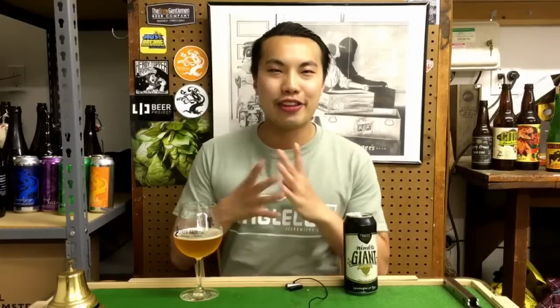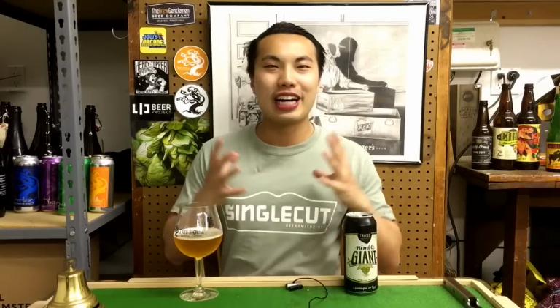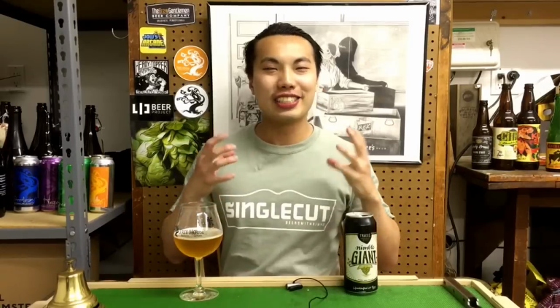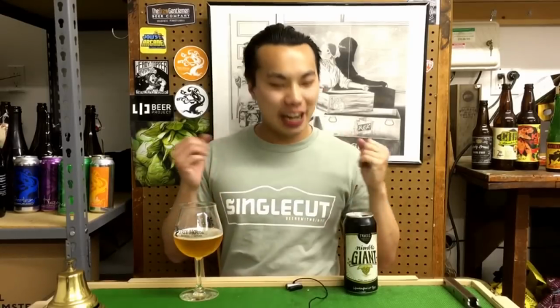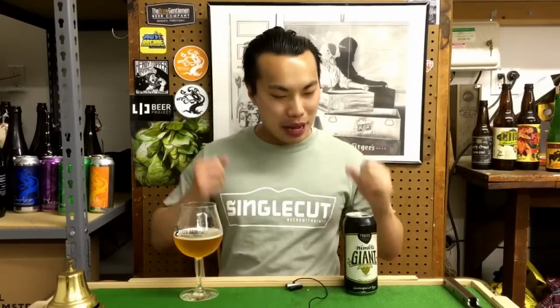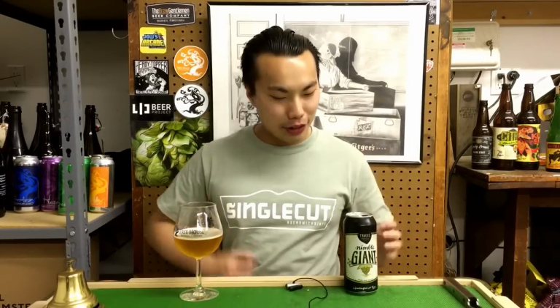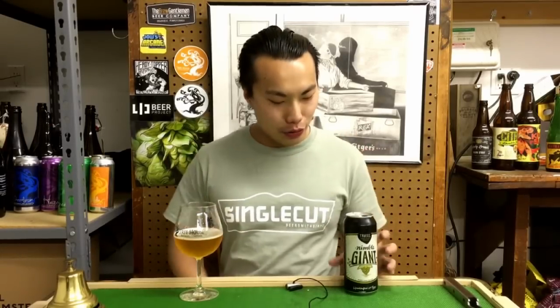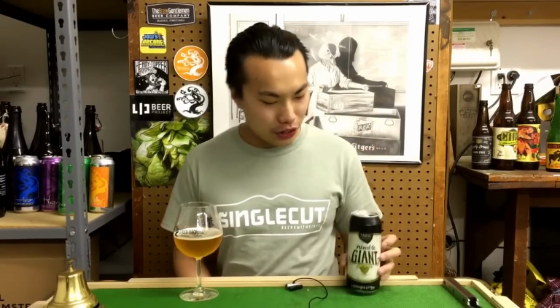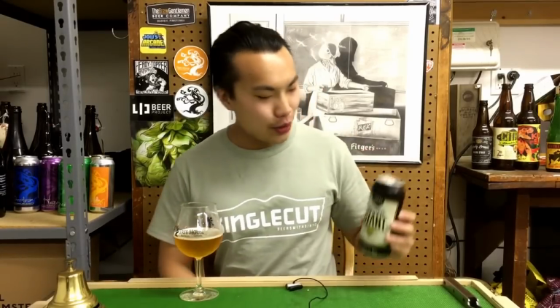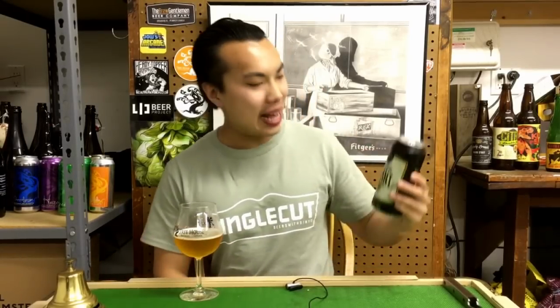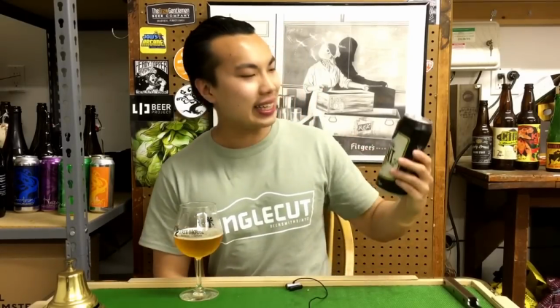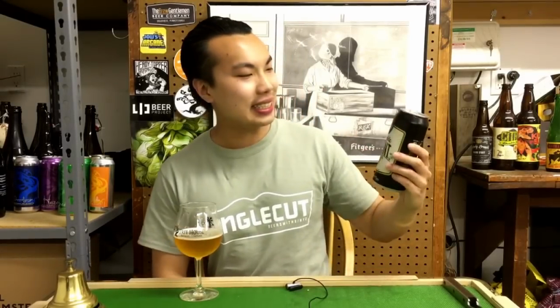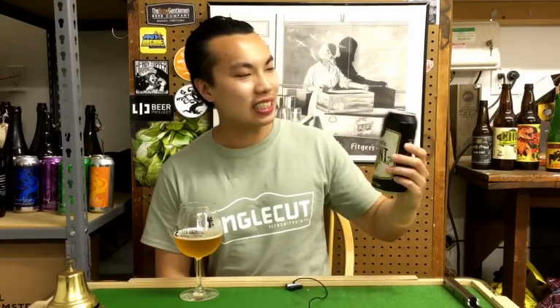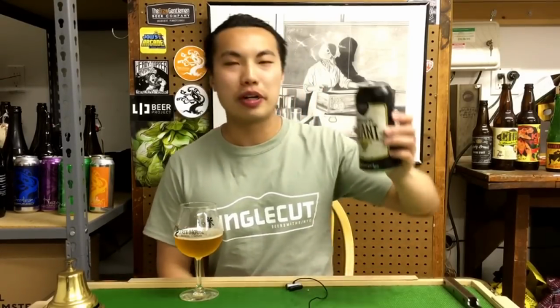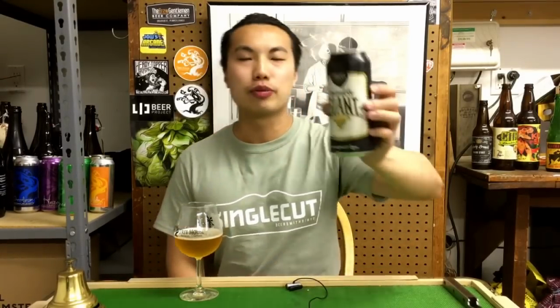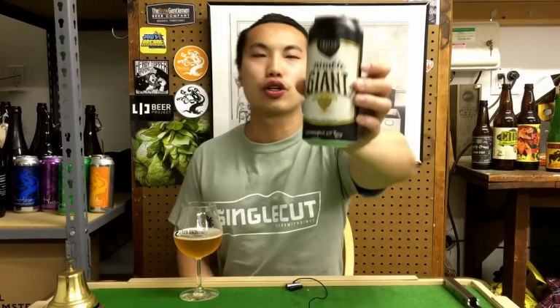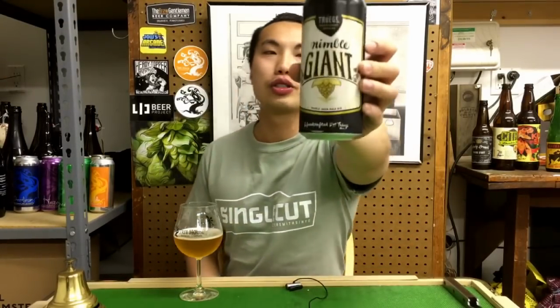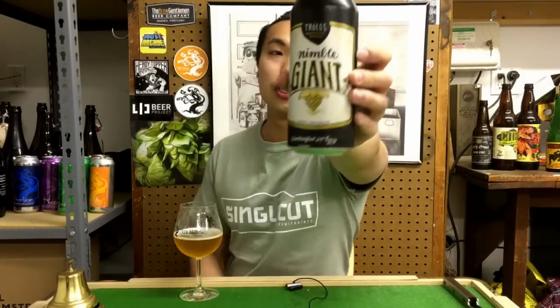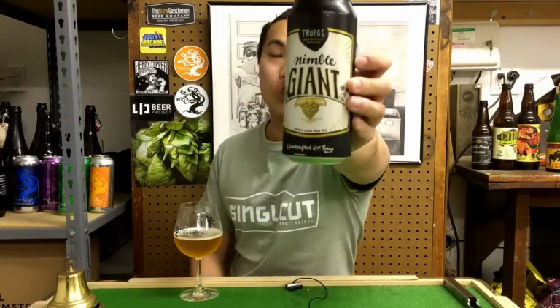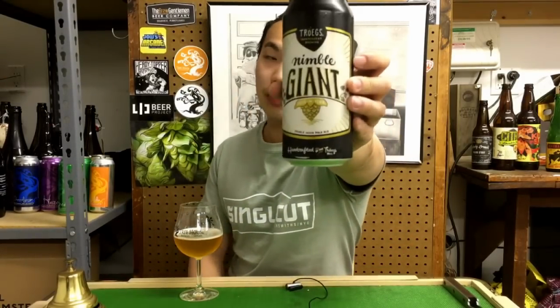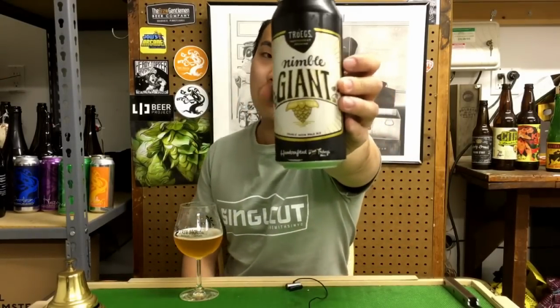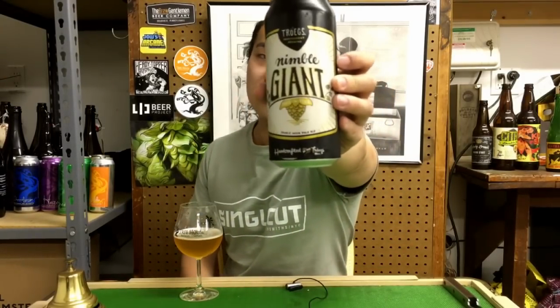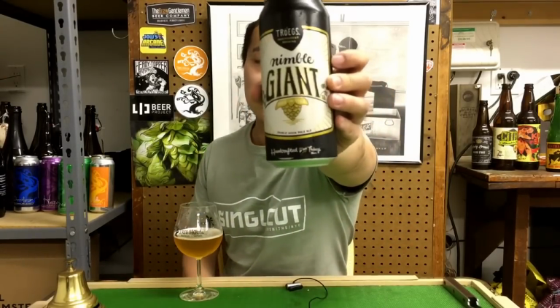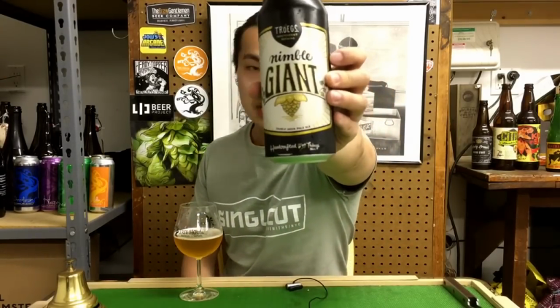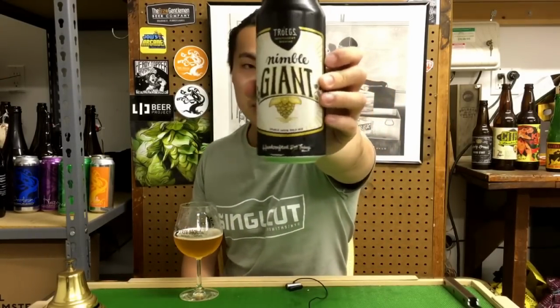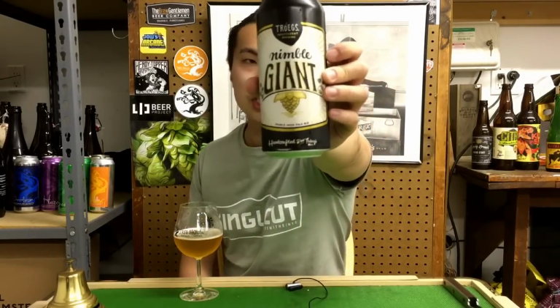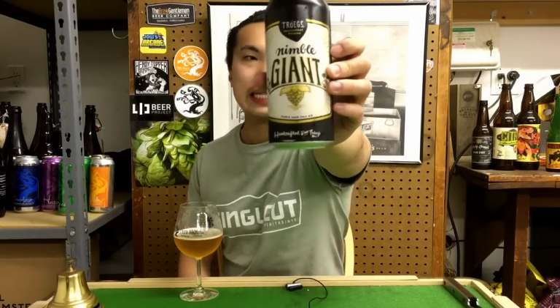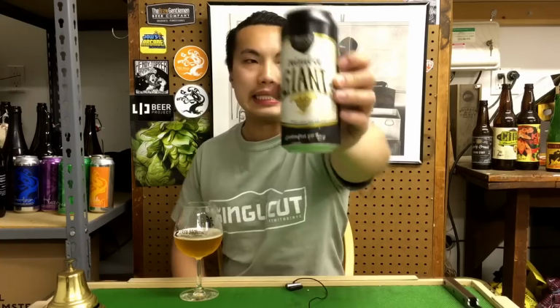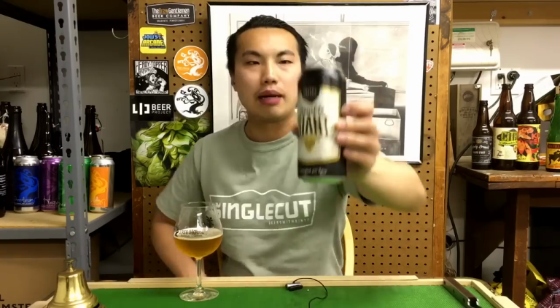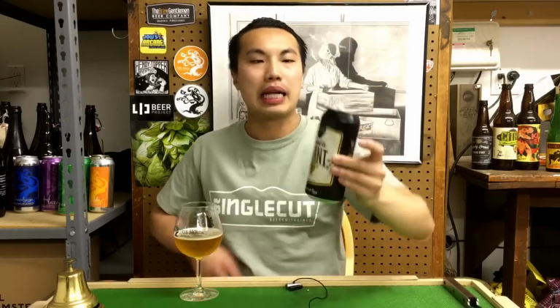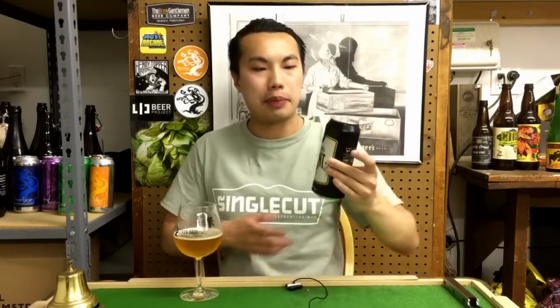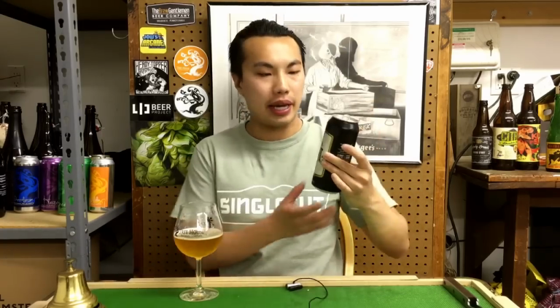Hey there guys, so today we have another review and this is a beer from Troogs — a new one from them. This is Nimble Giant Double IPA.